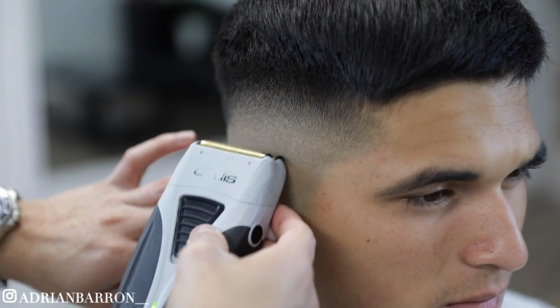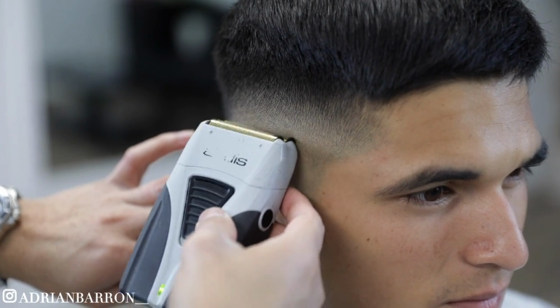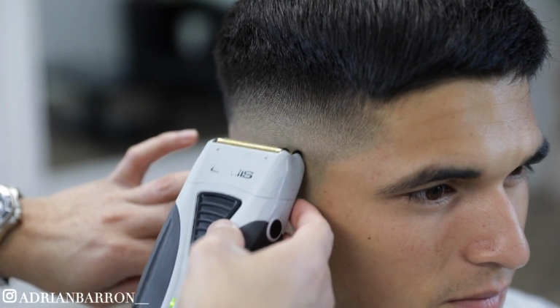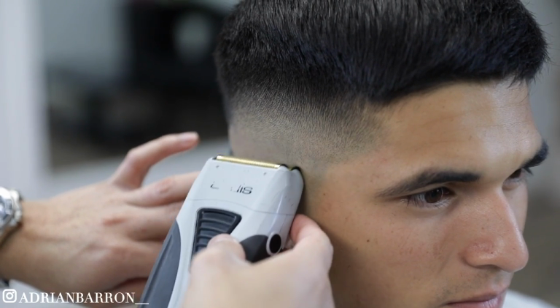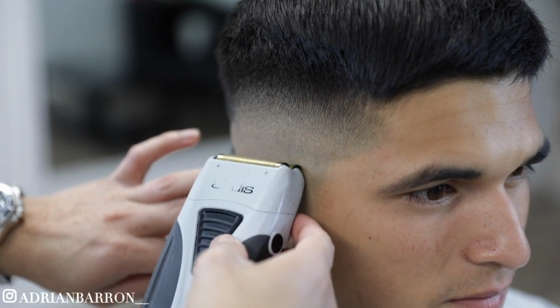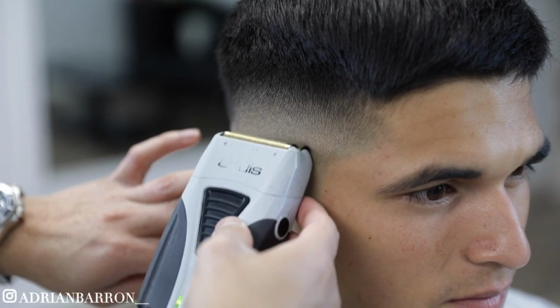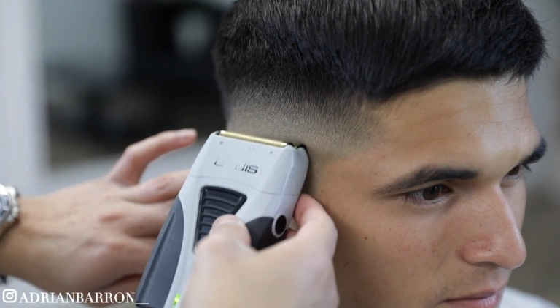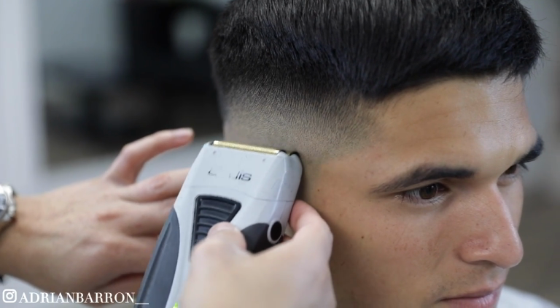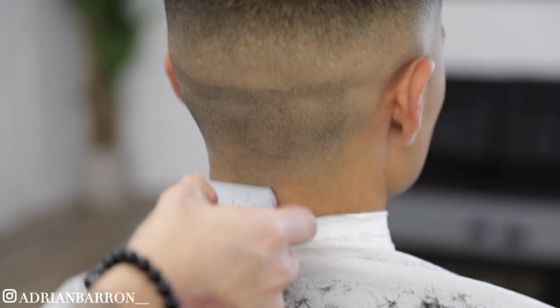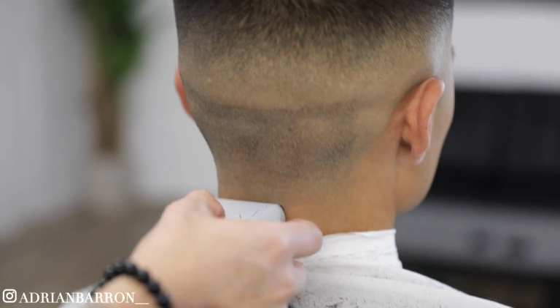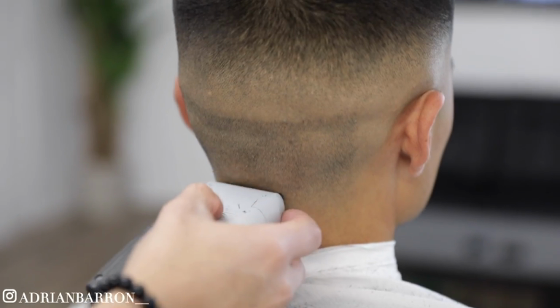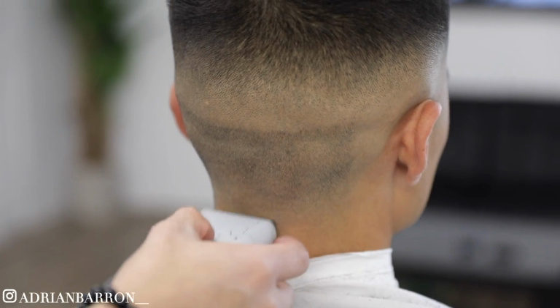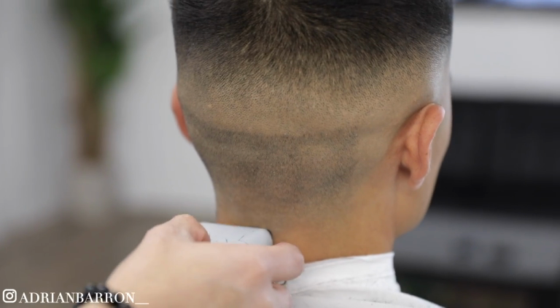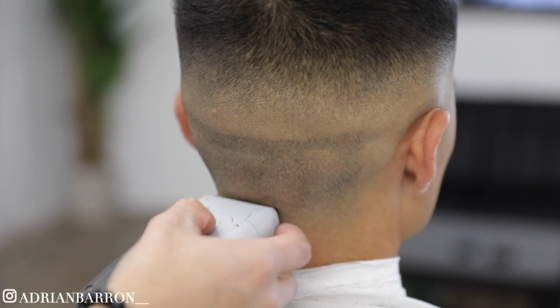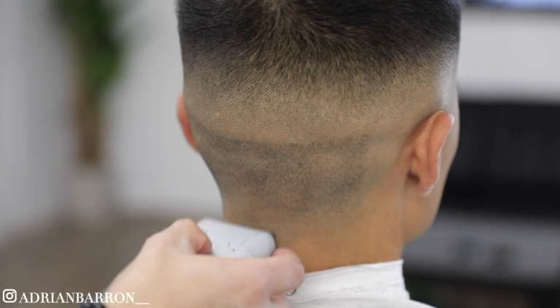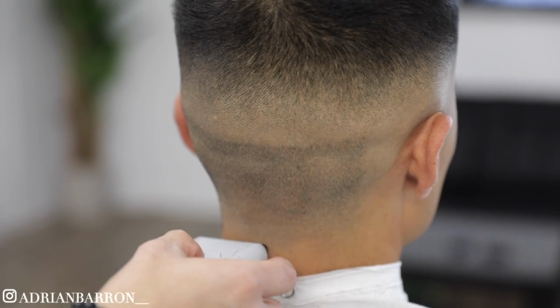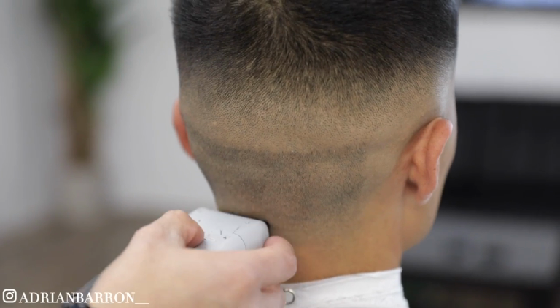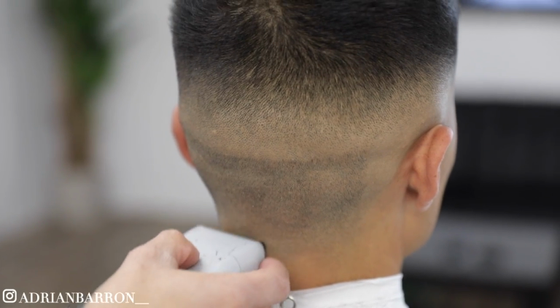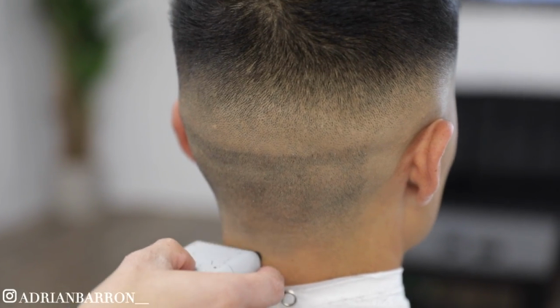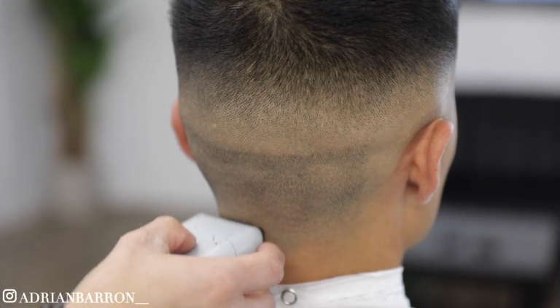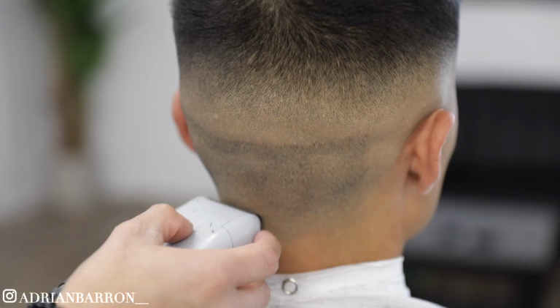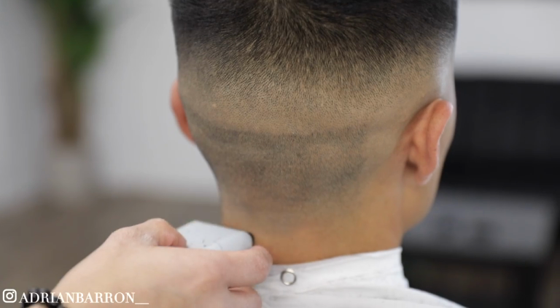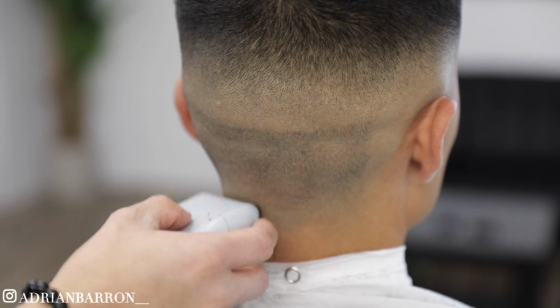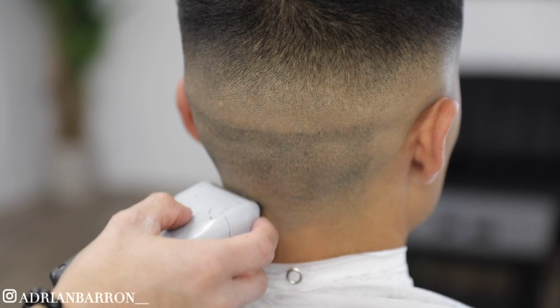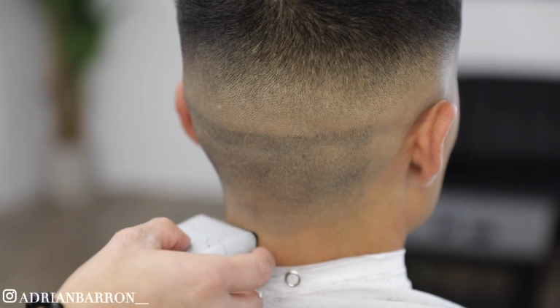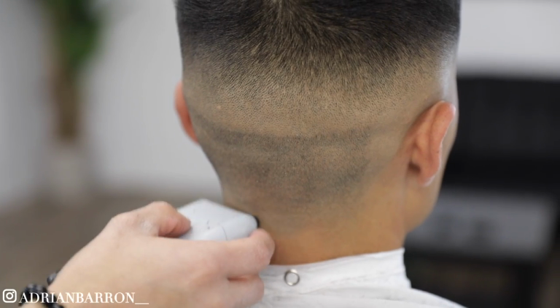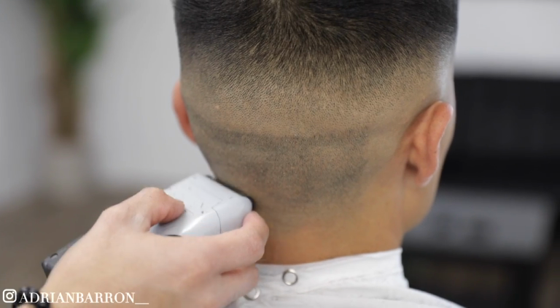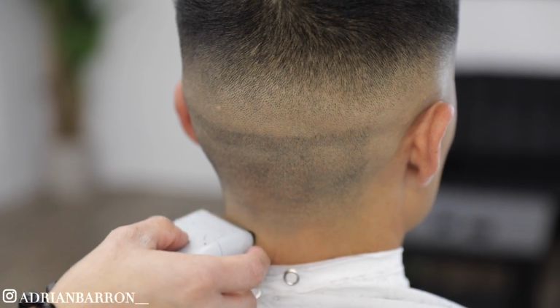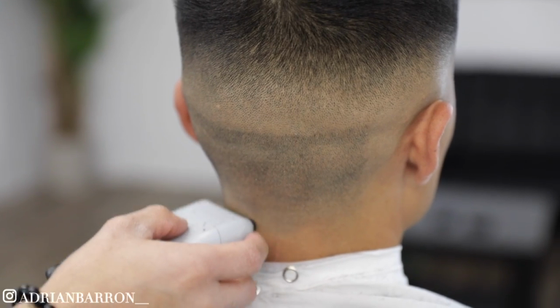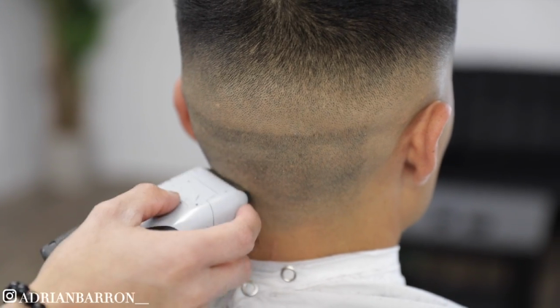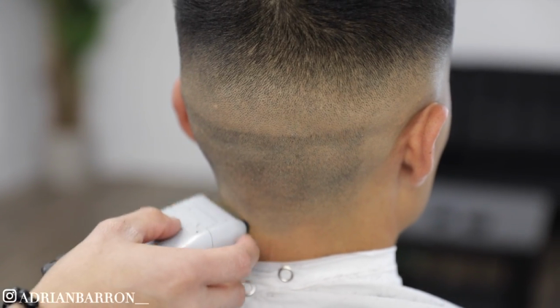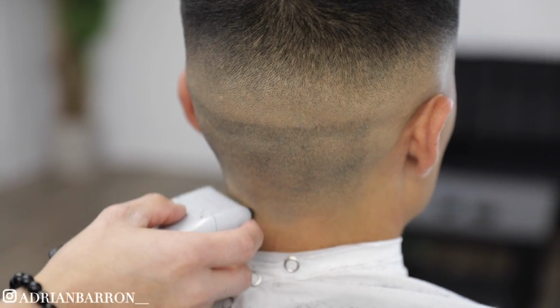And as for the back, the same exact steps. I don't want to go over everything in detail, but yeah — the same exact steps, guys.